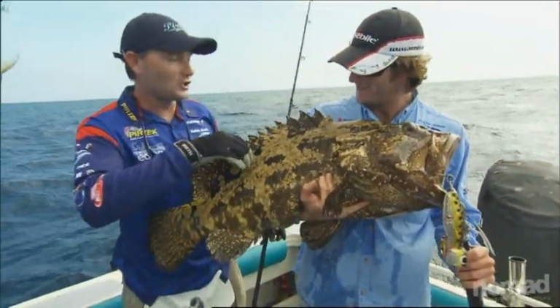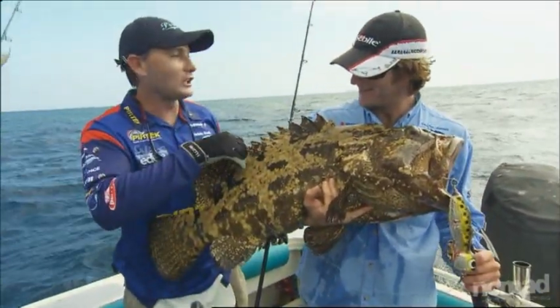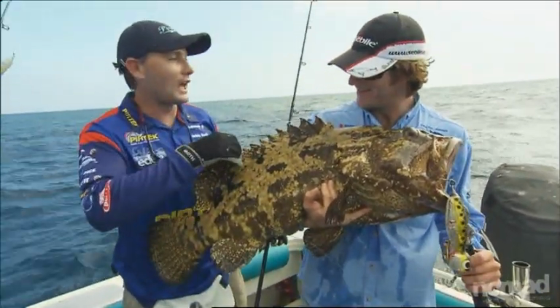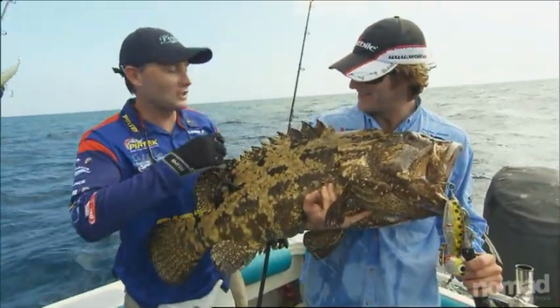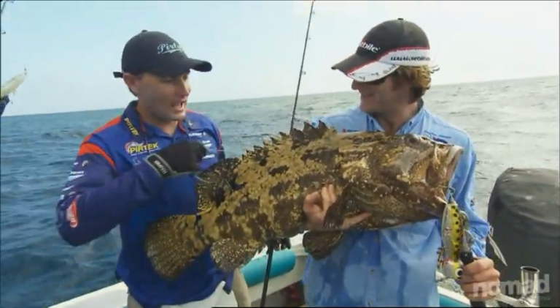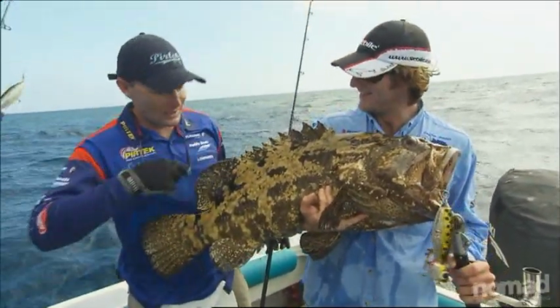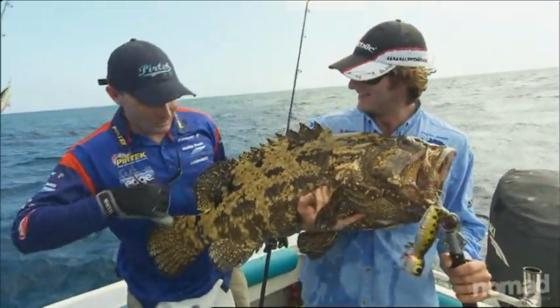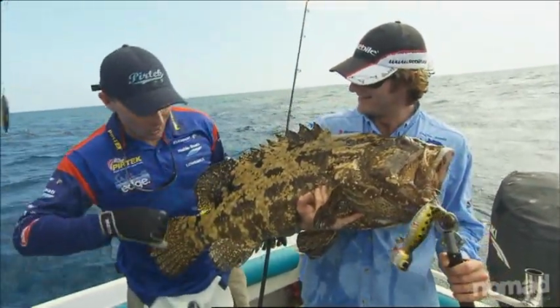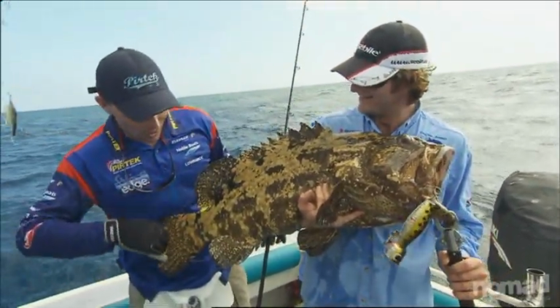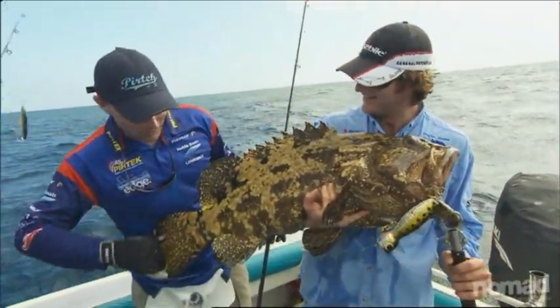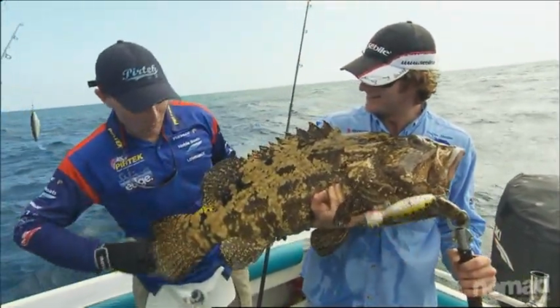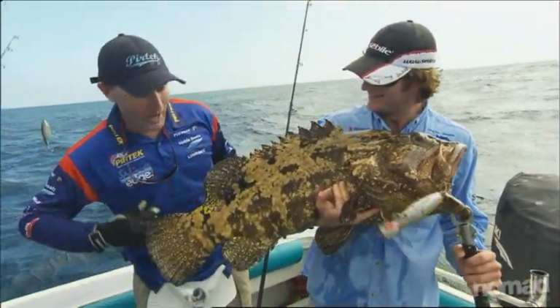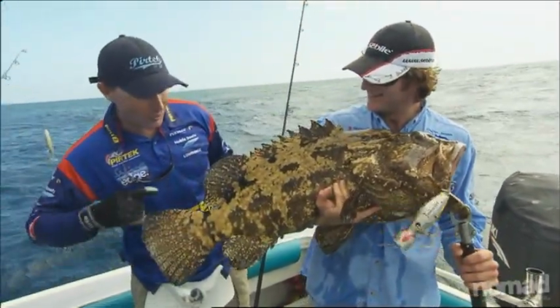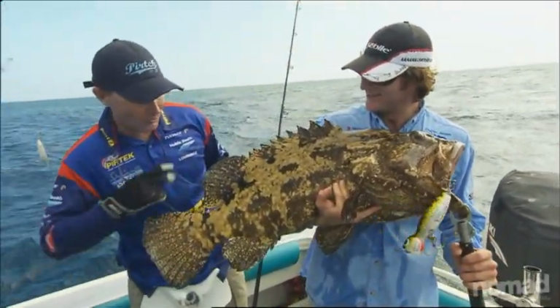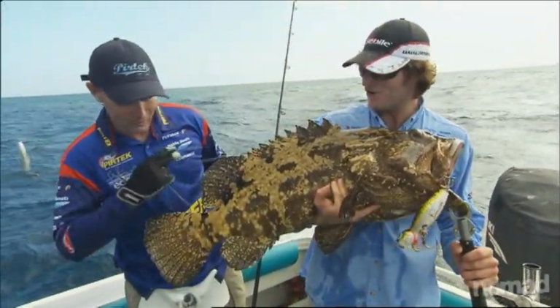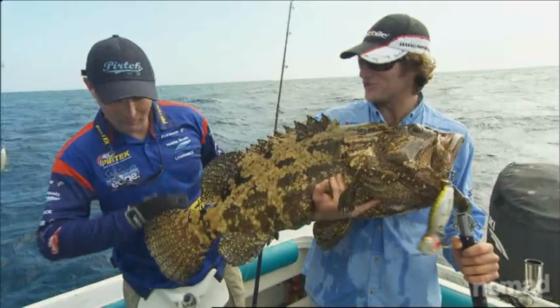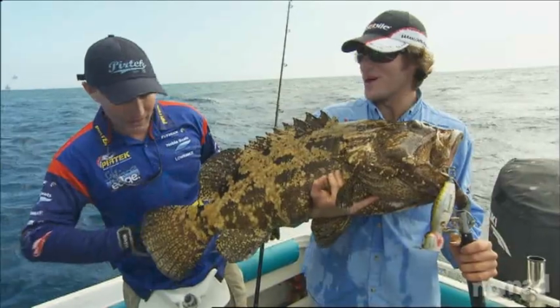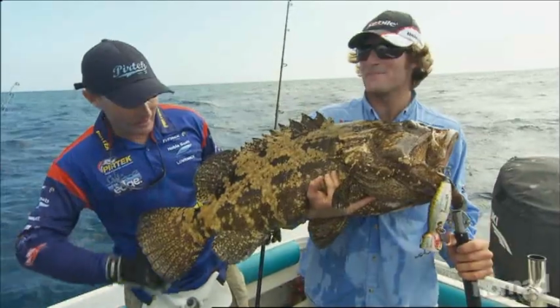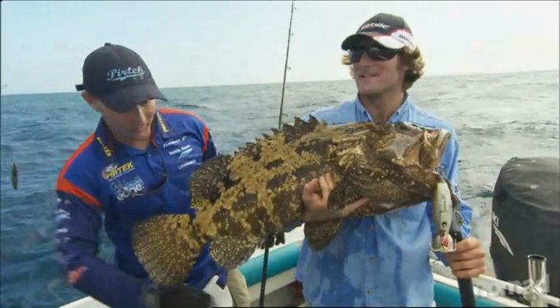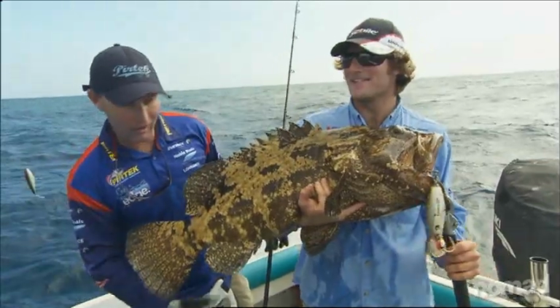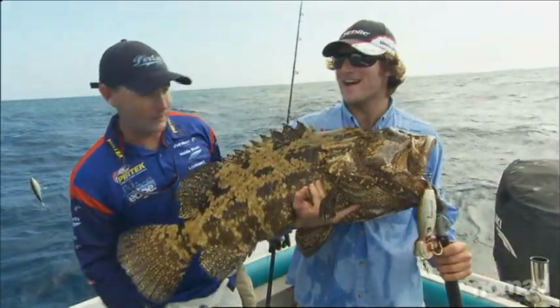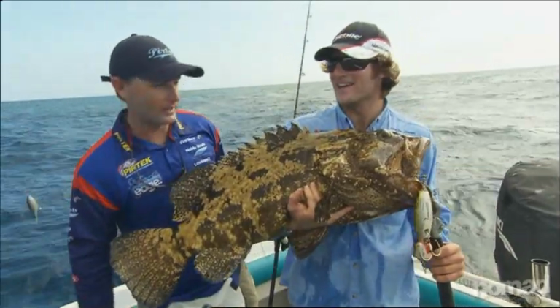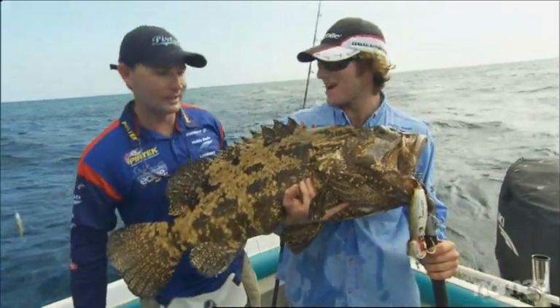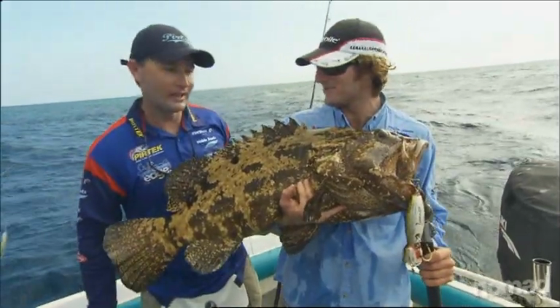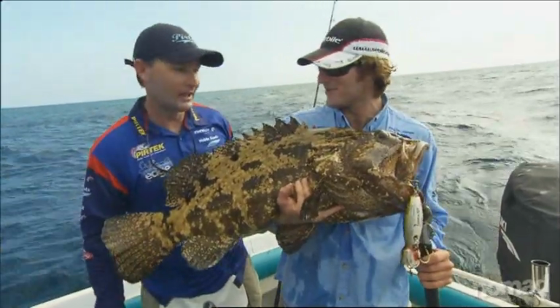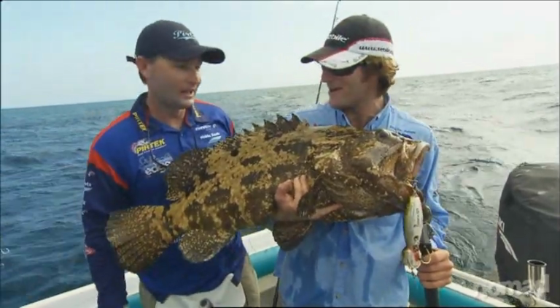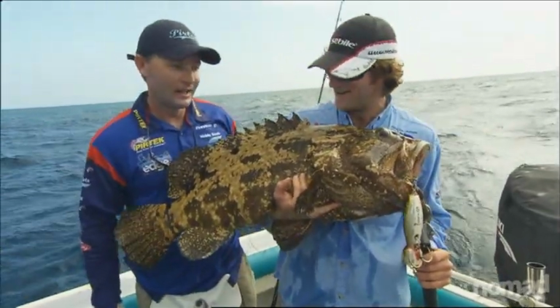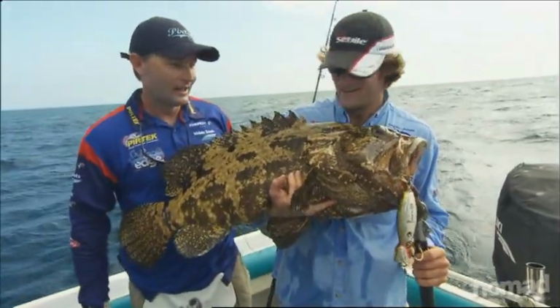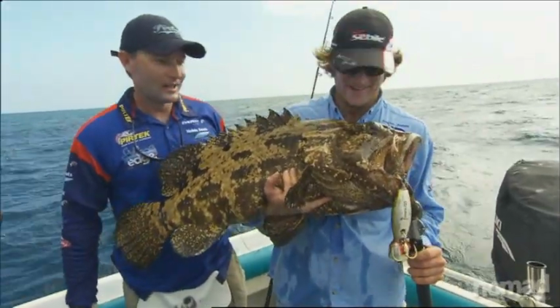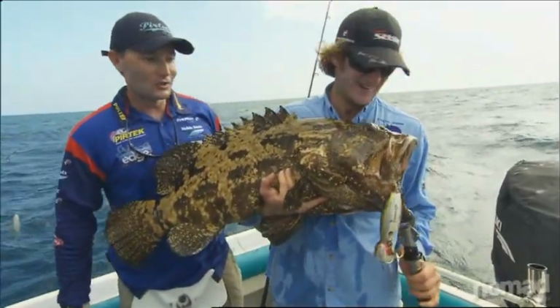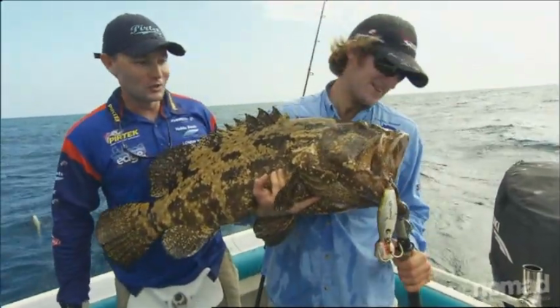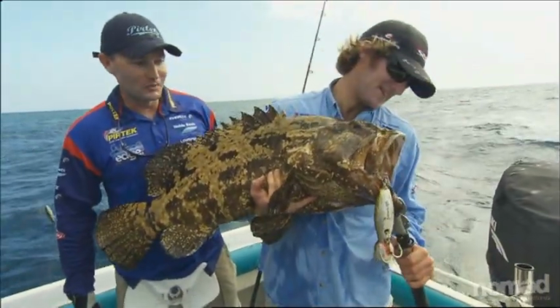GT last cast, cod, mackerel - it's all happening today. The game's on. It's awesome.